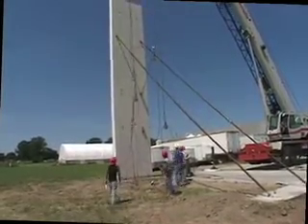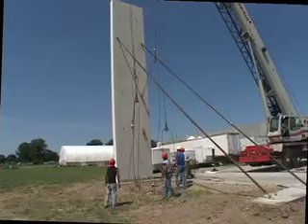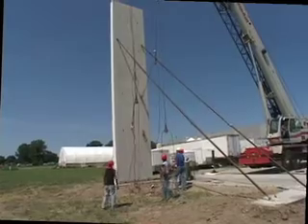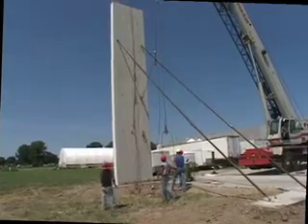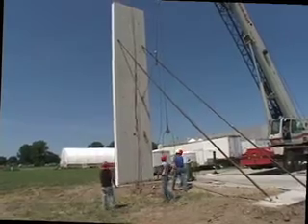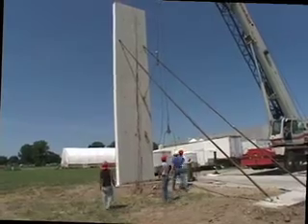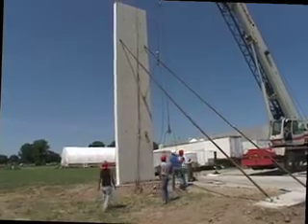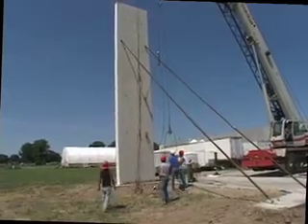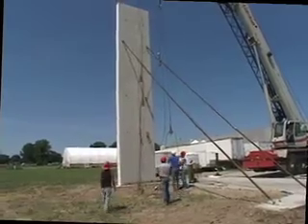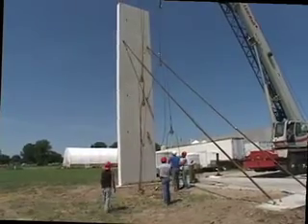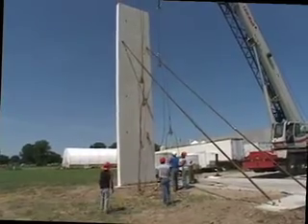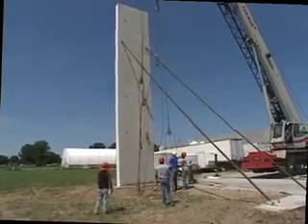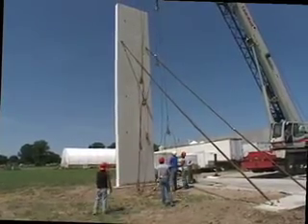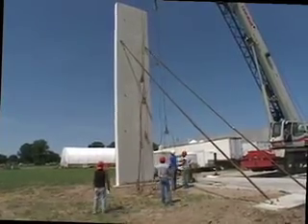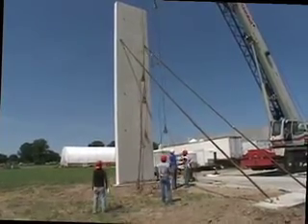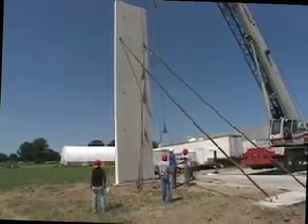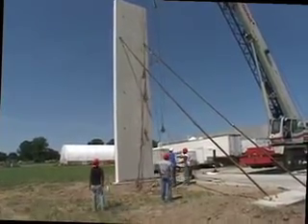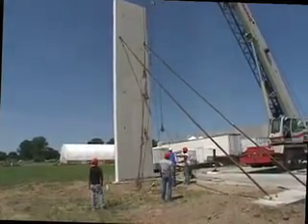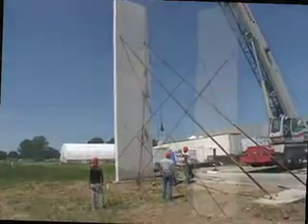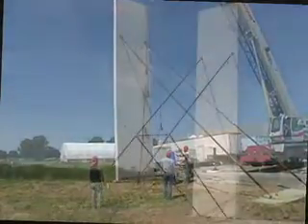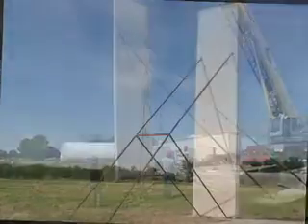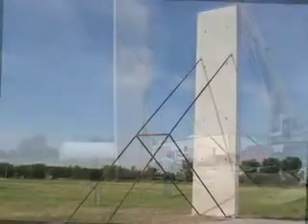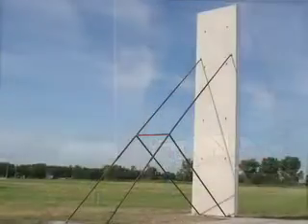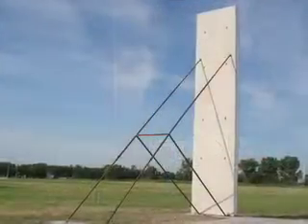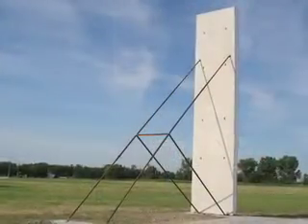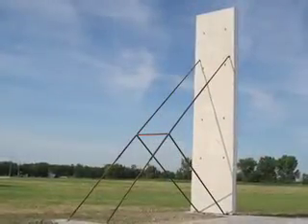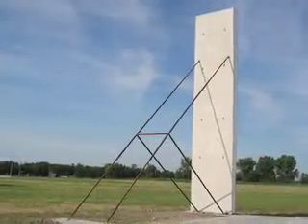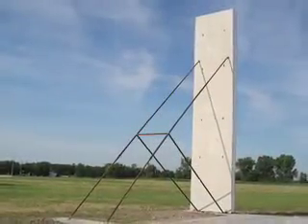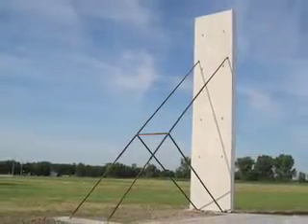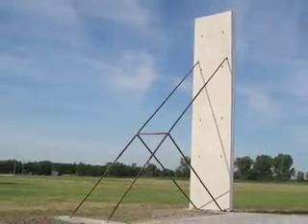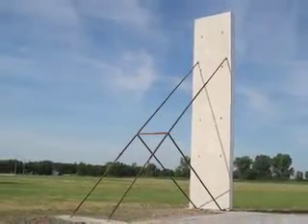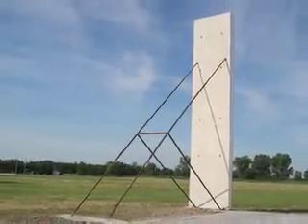Light Deck Tilt can be used on schools, churches, malls, or any commercial and residential project.